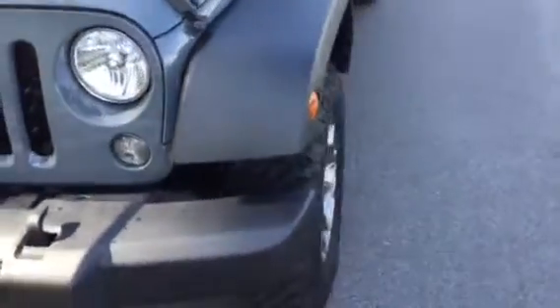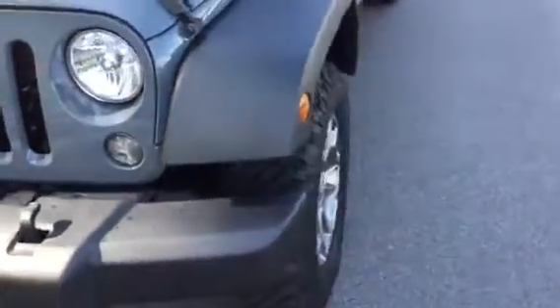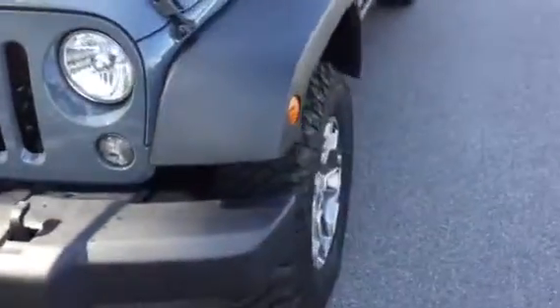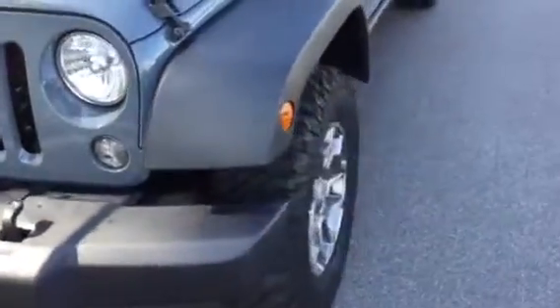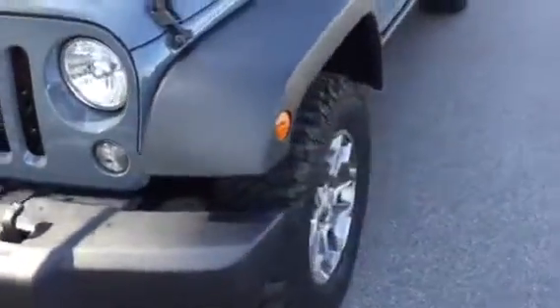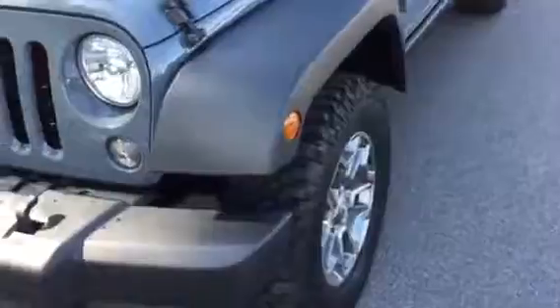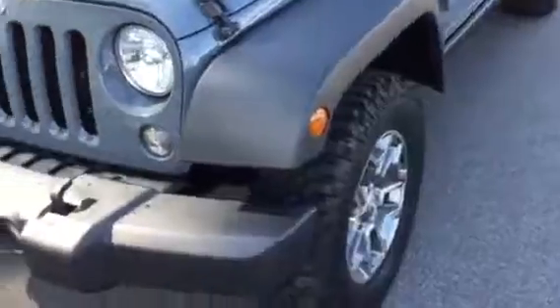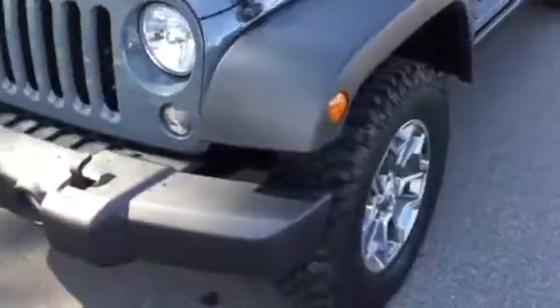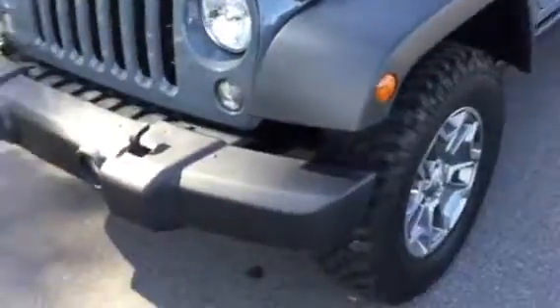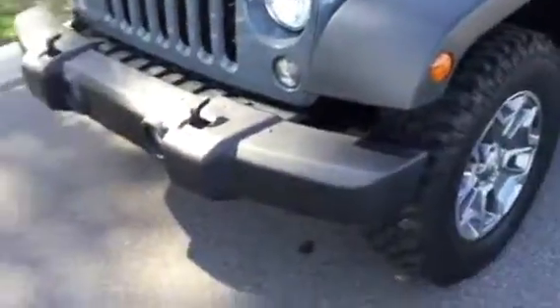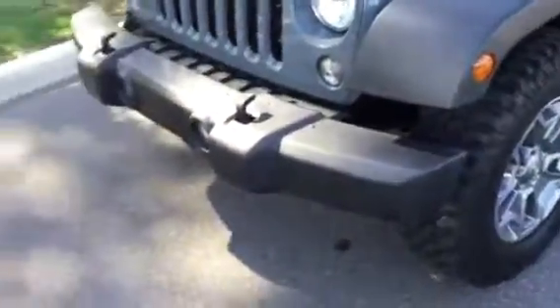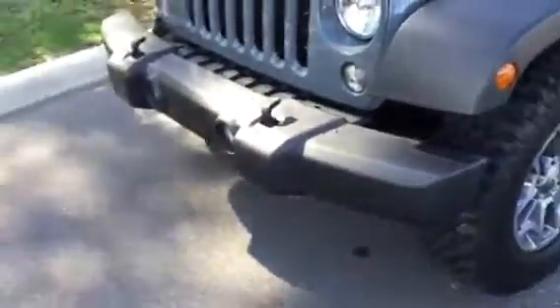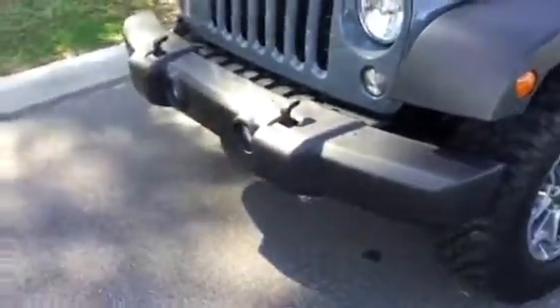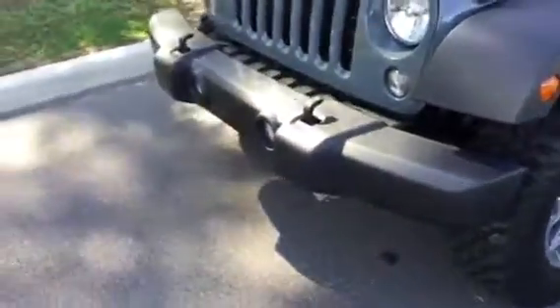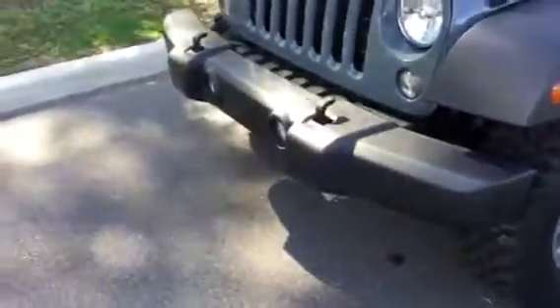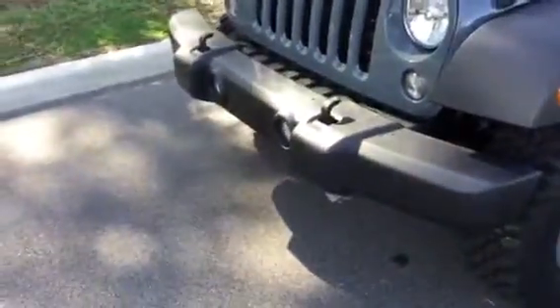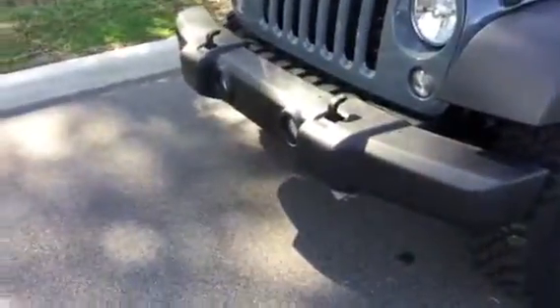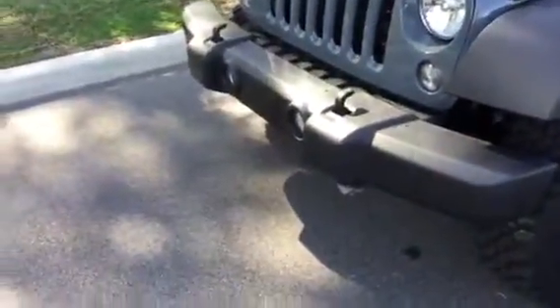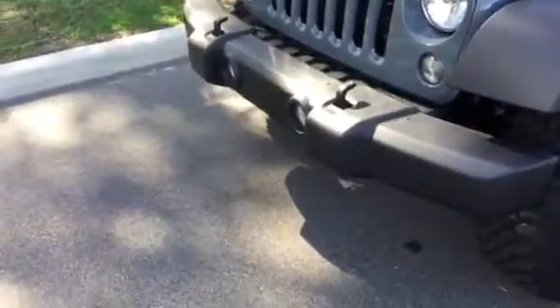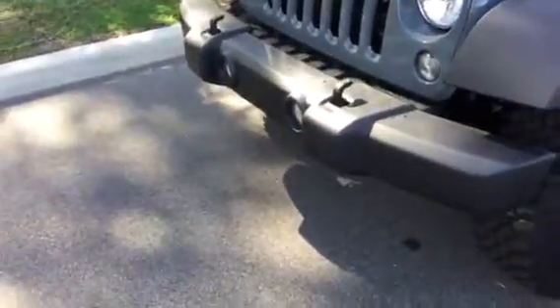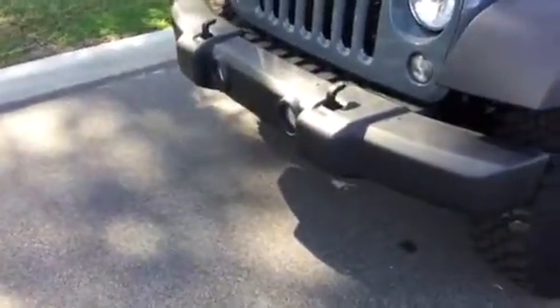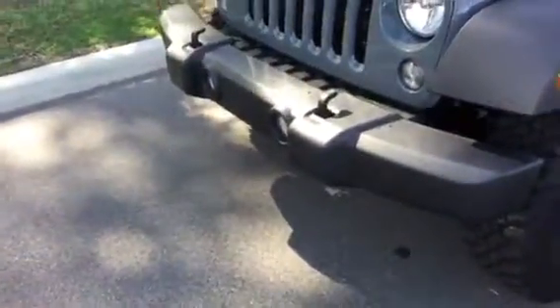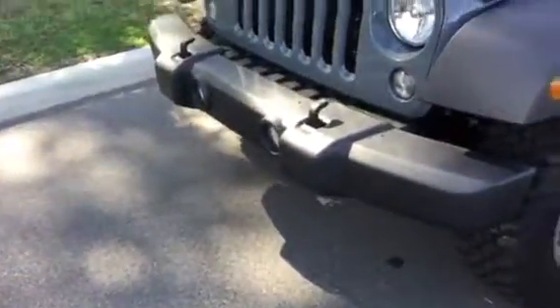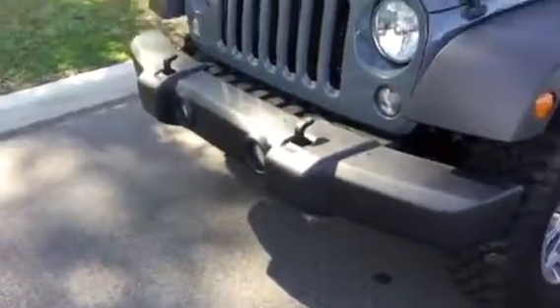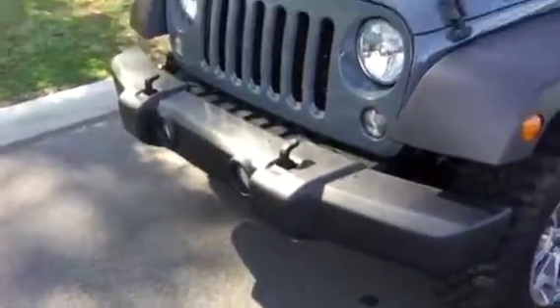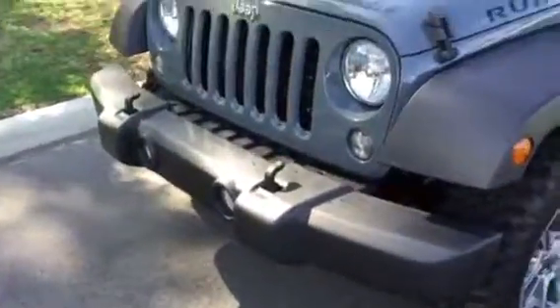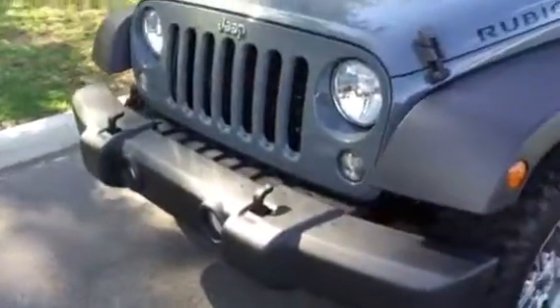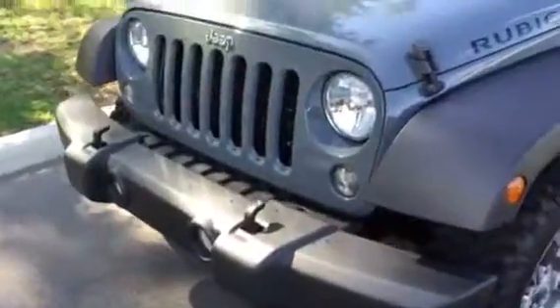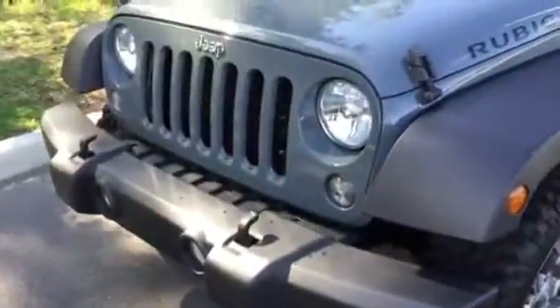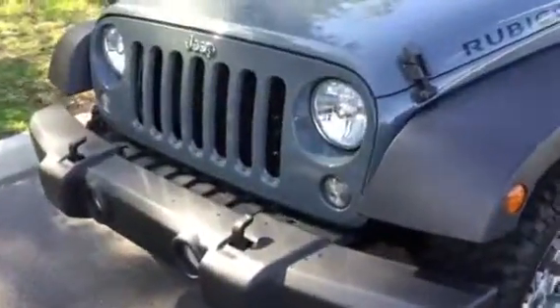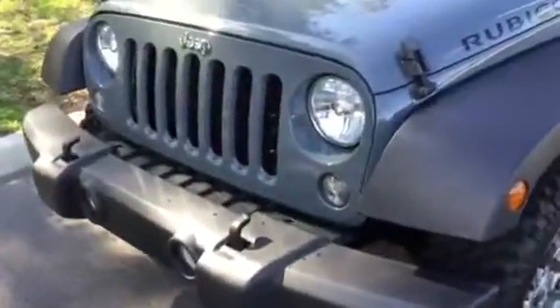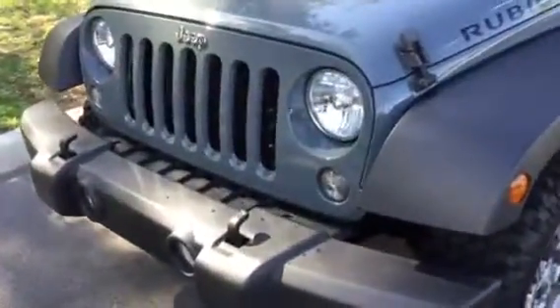You also have your front fog and driving lights, as well as your dusk-sensing headlights.